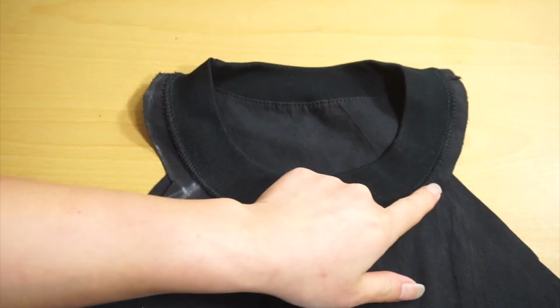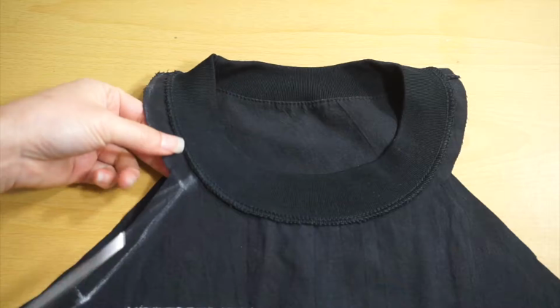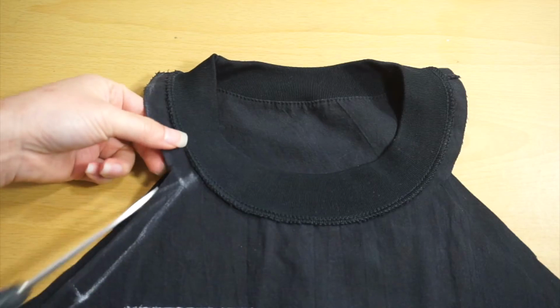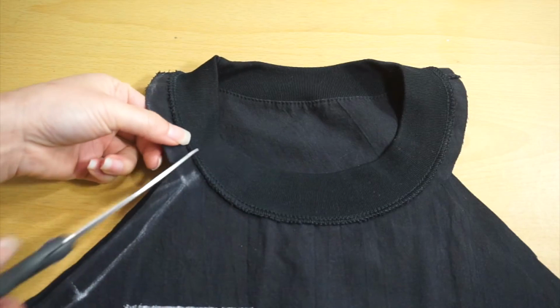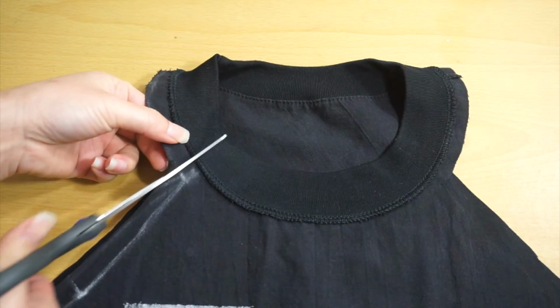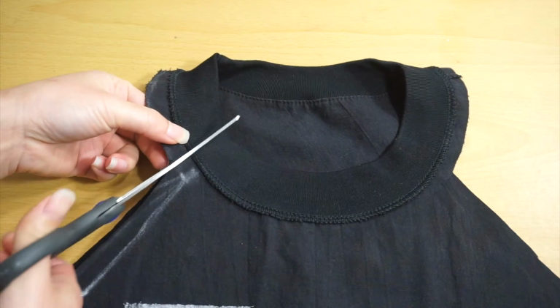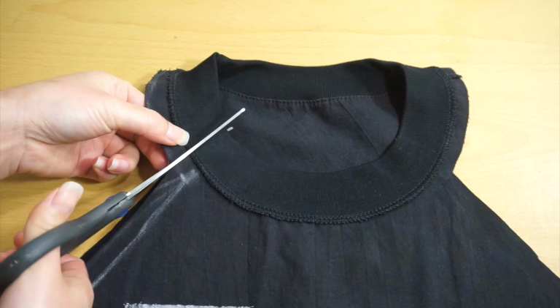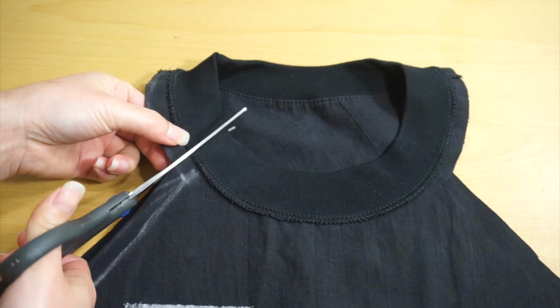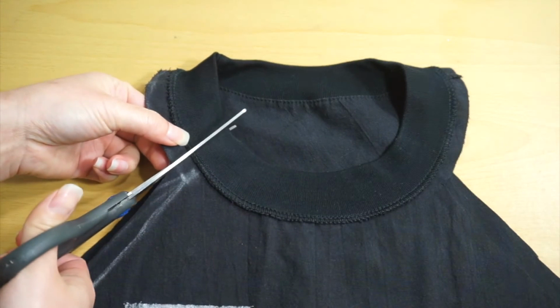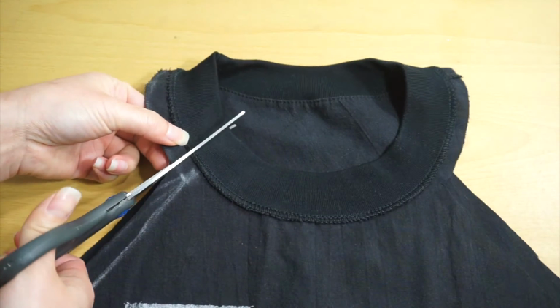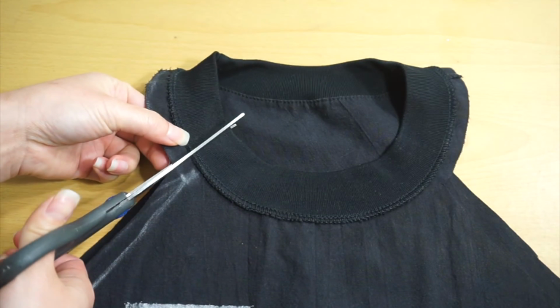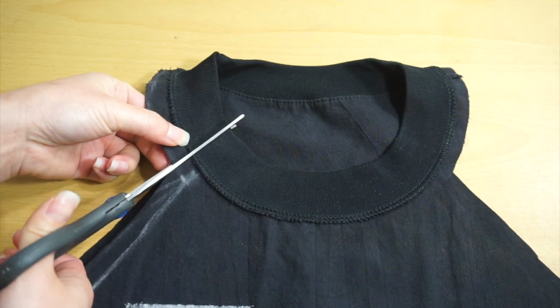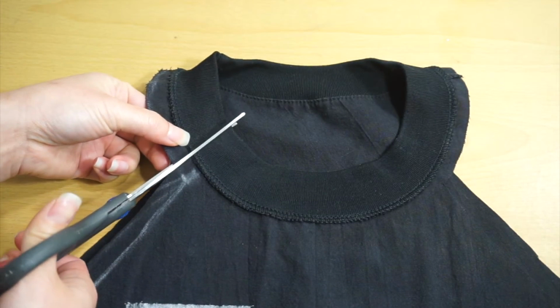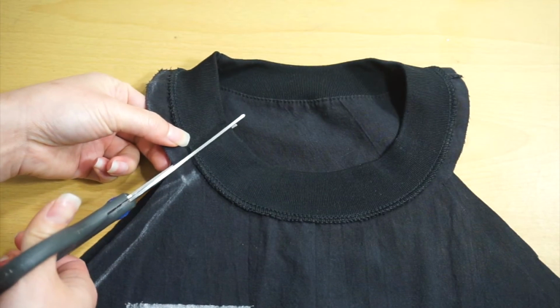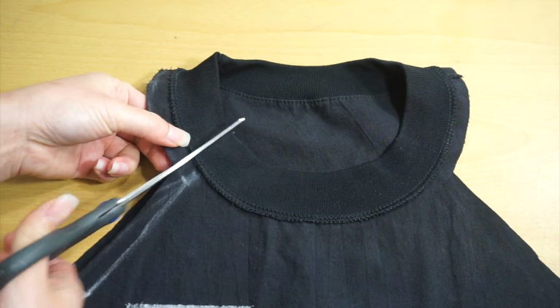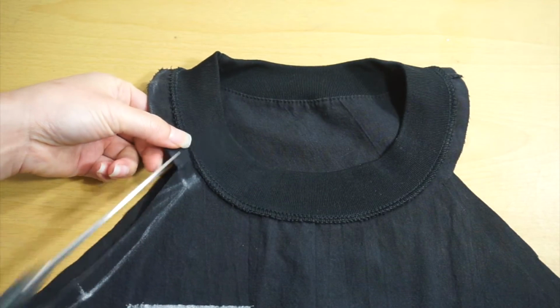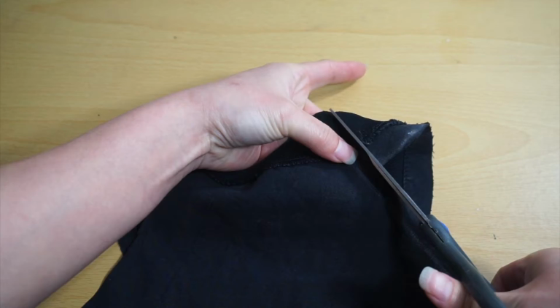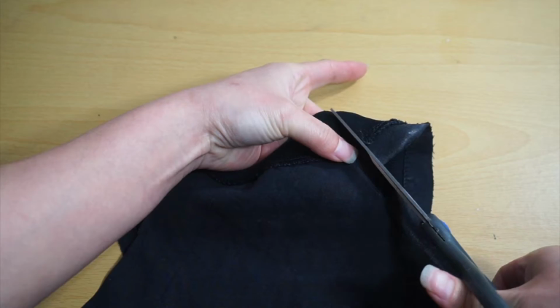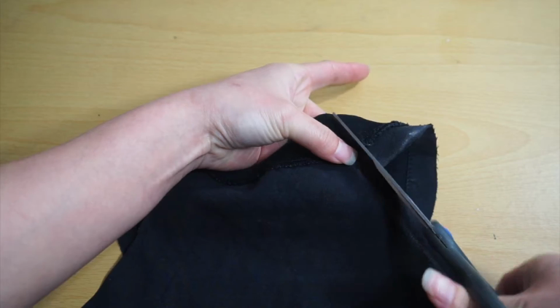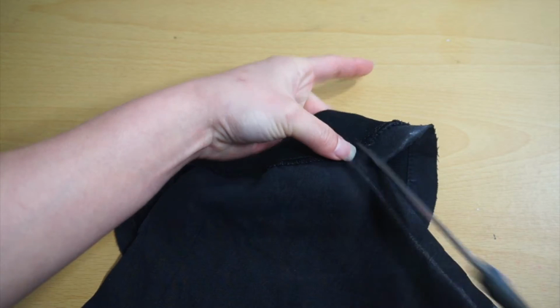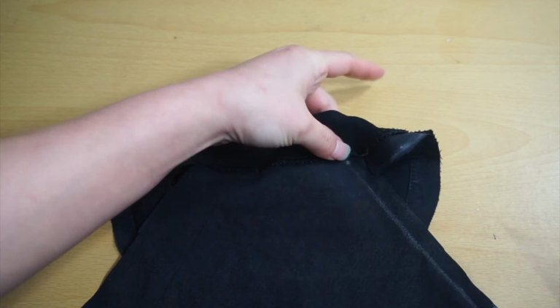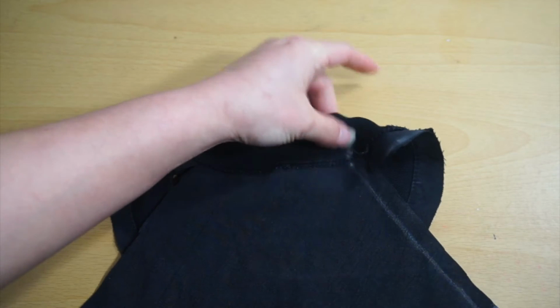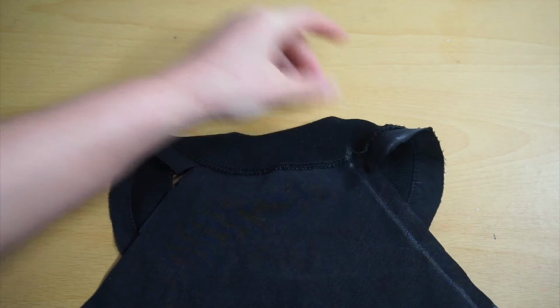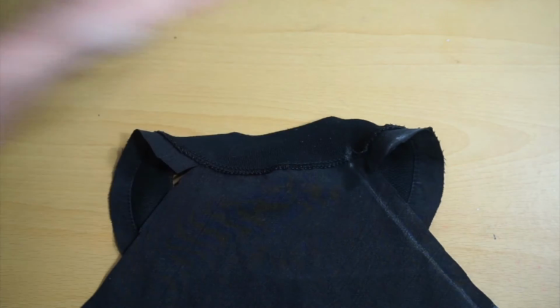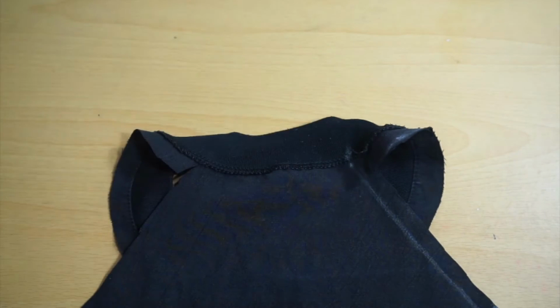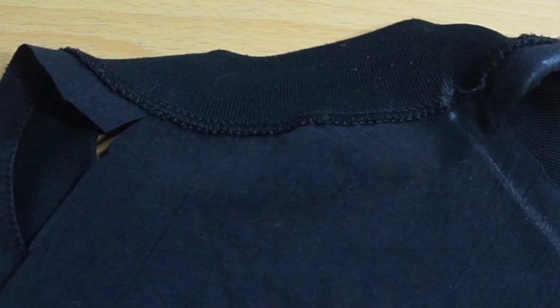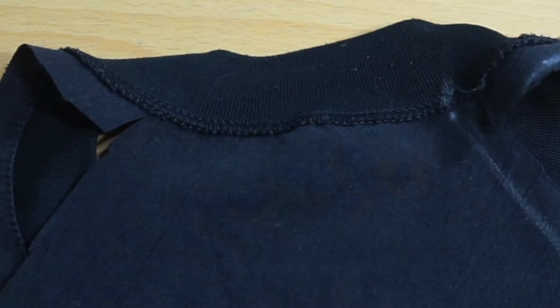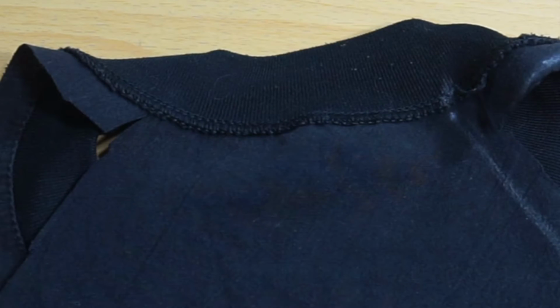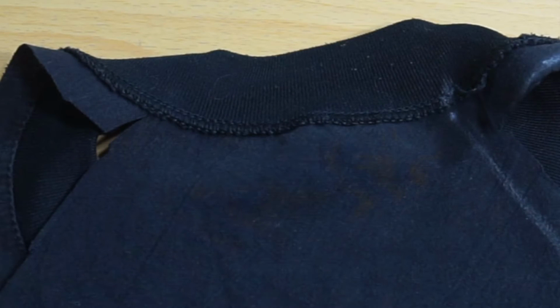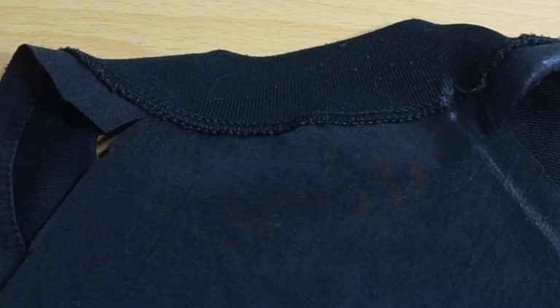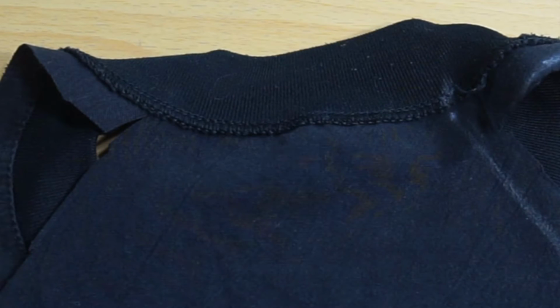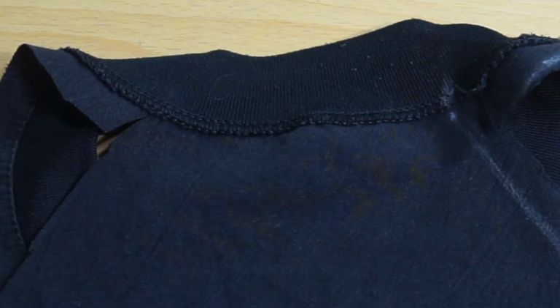Cut through the seam allowance of the neckband and remove any top stitching from the neckband.